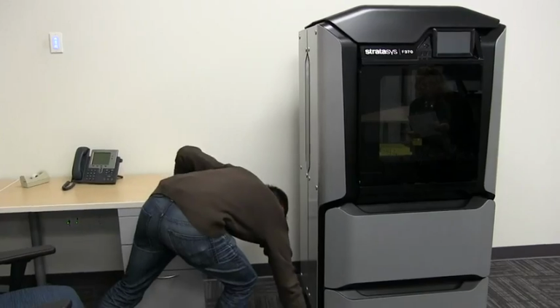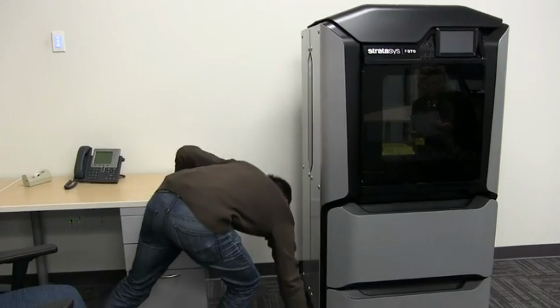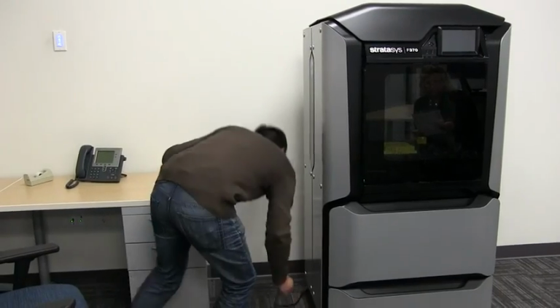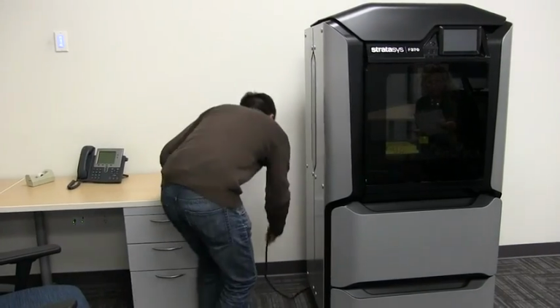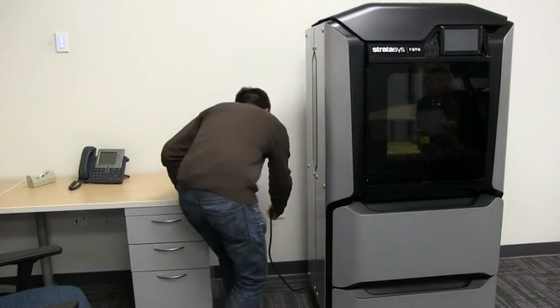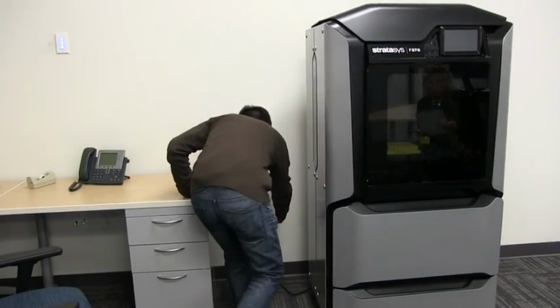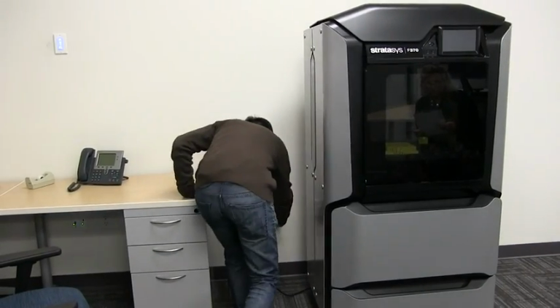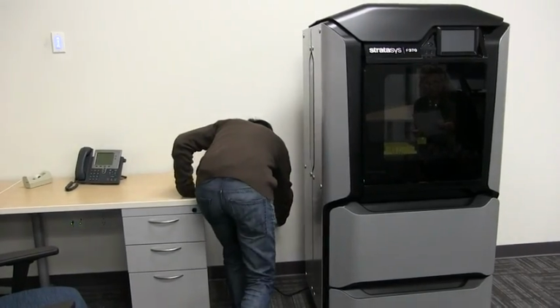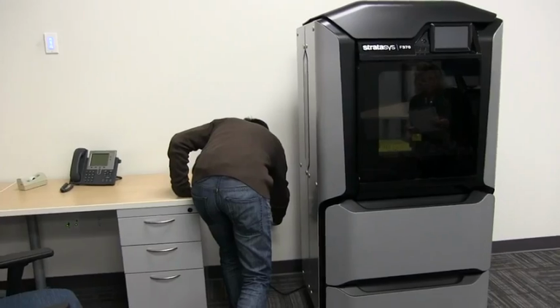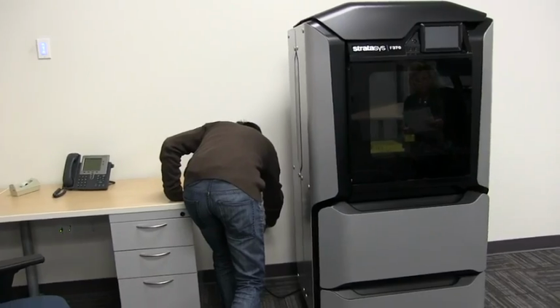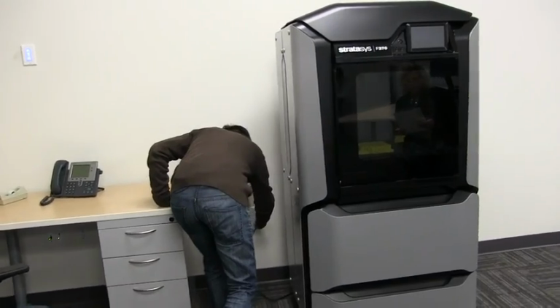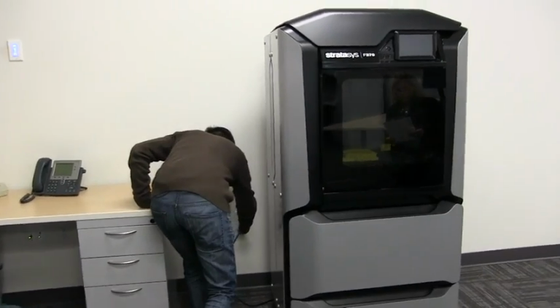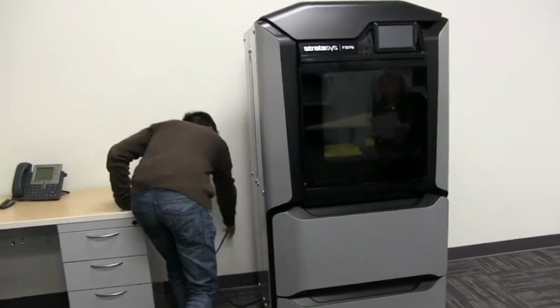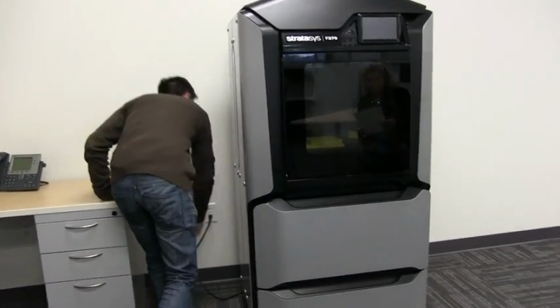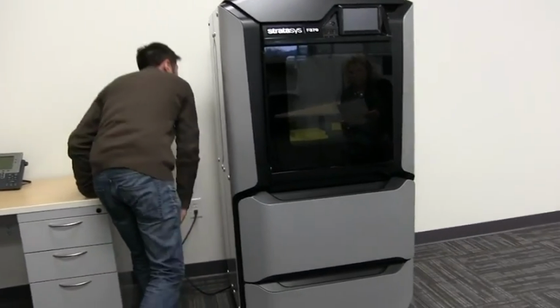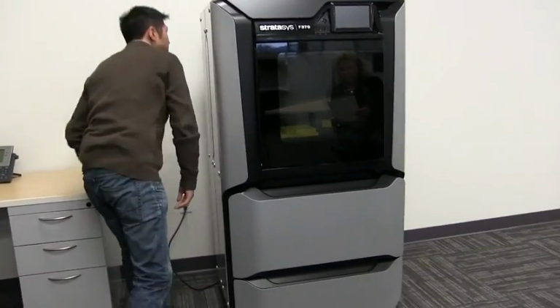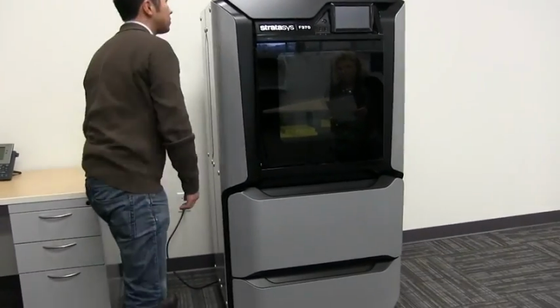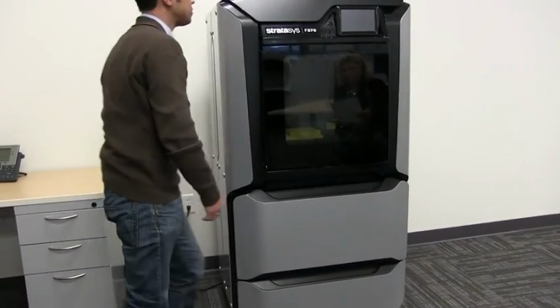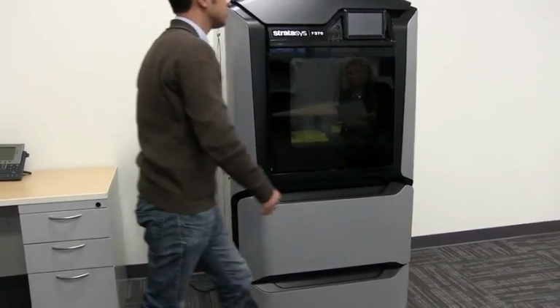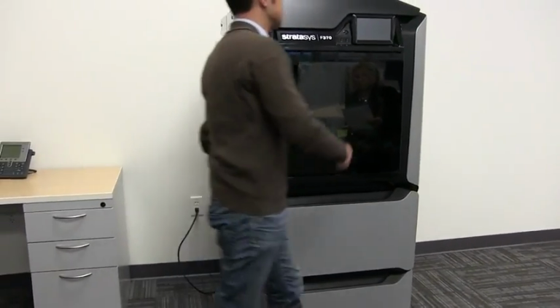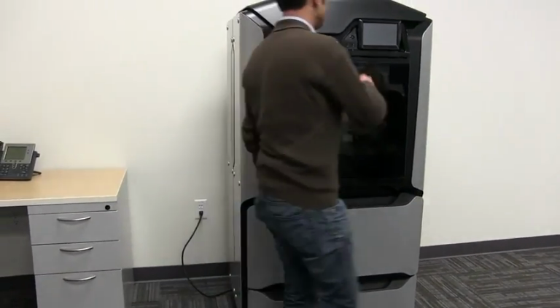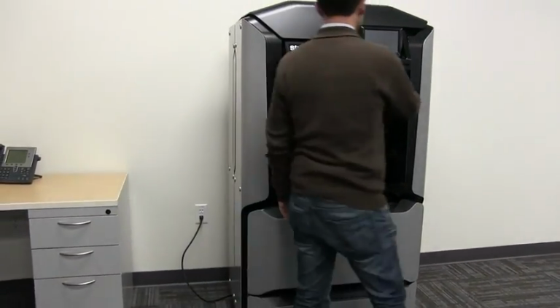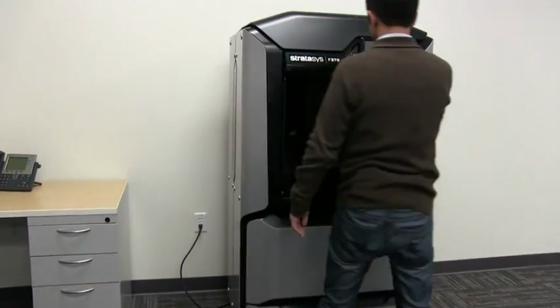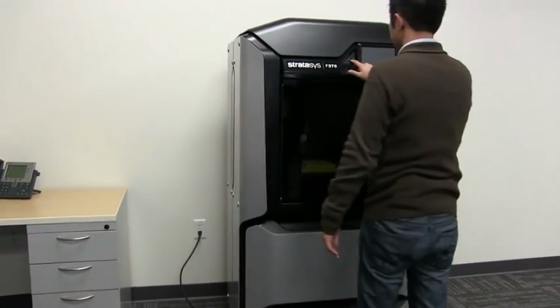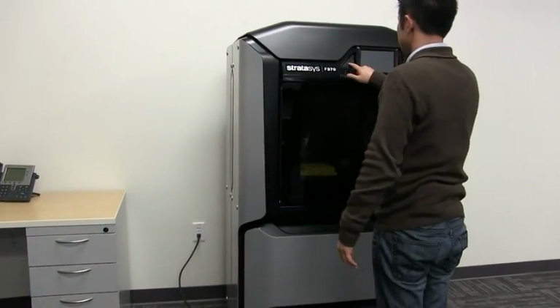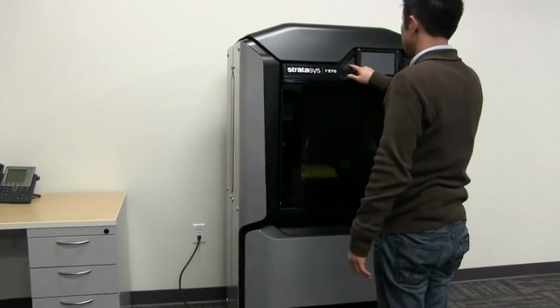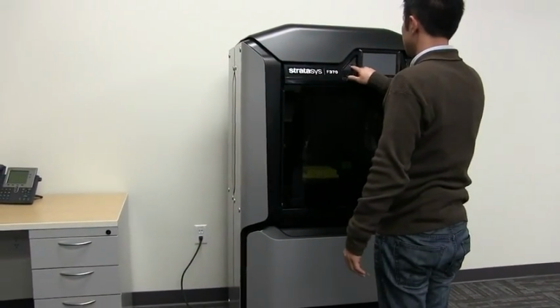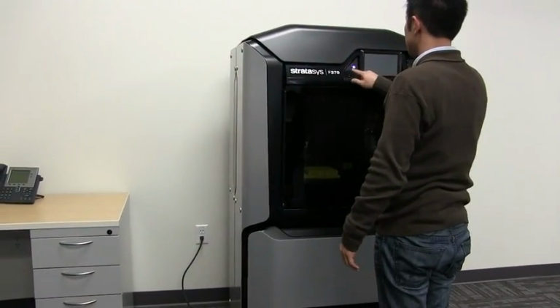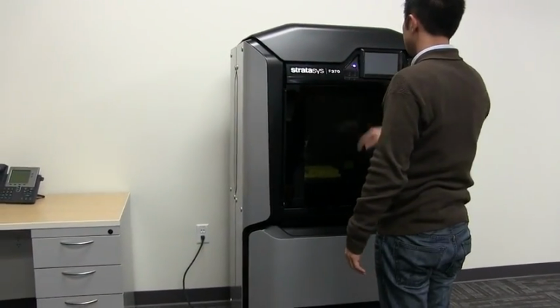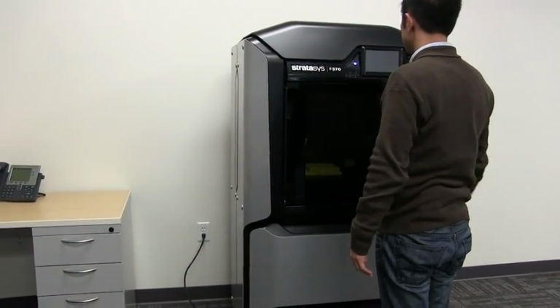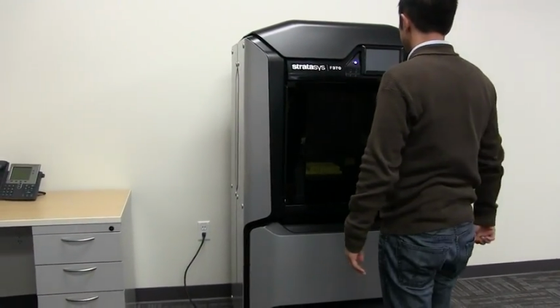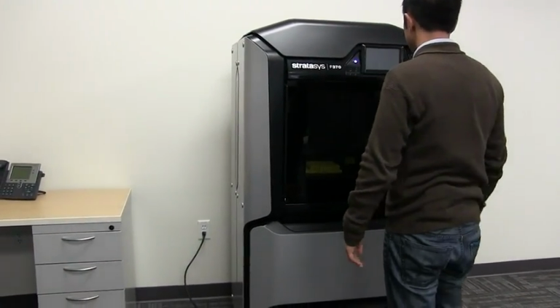To get started, simply plug your printer into a standard wall outlet and you'll be ready to start your first print within 30 minutes.